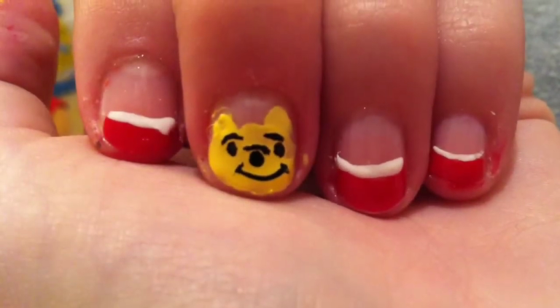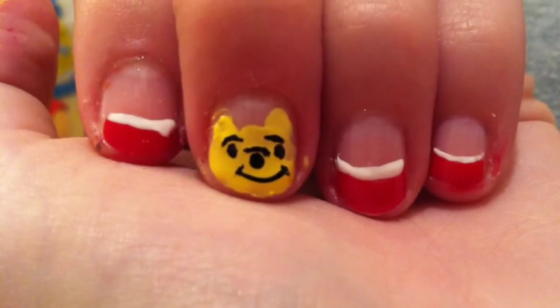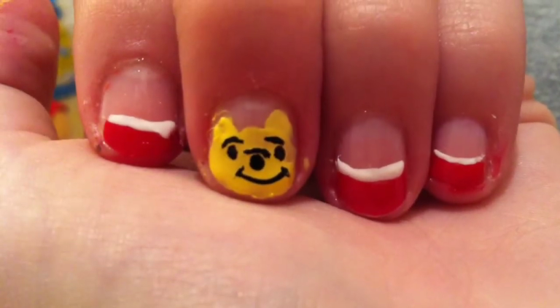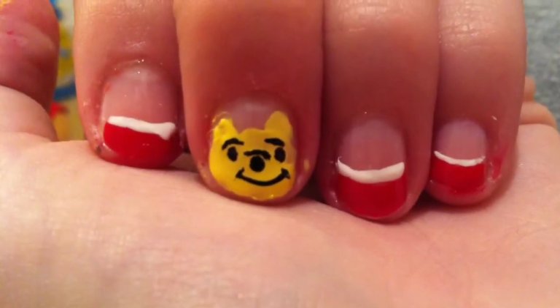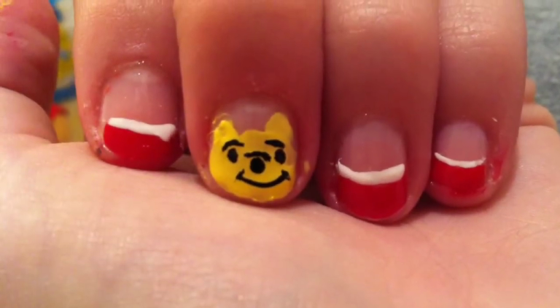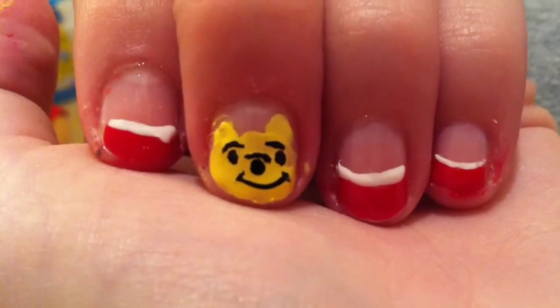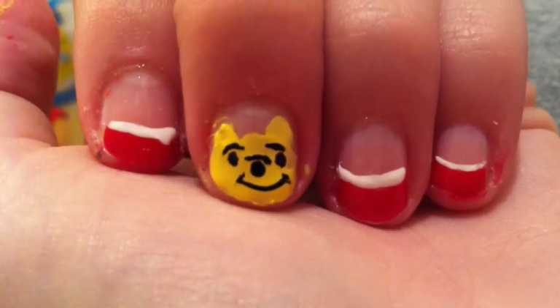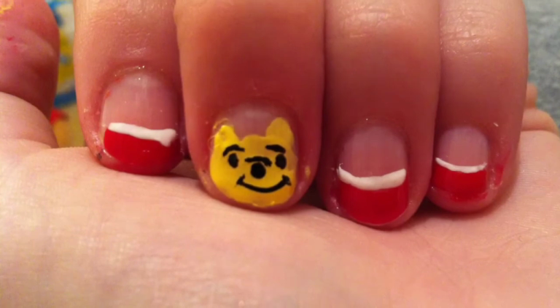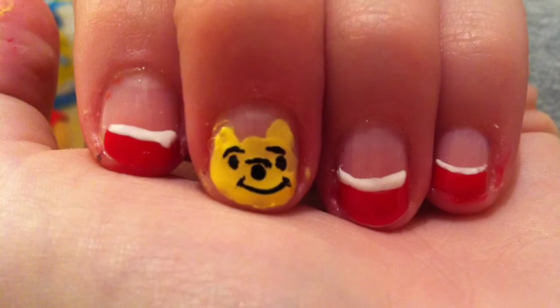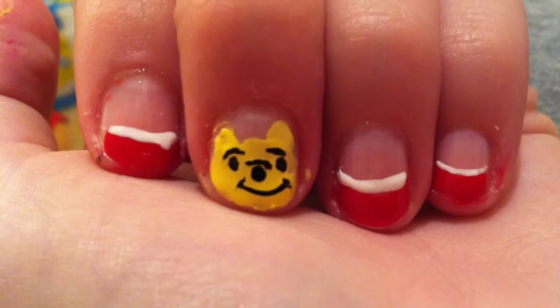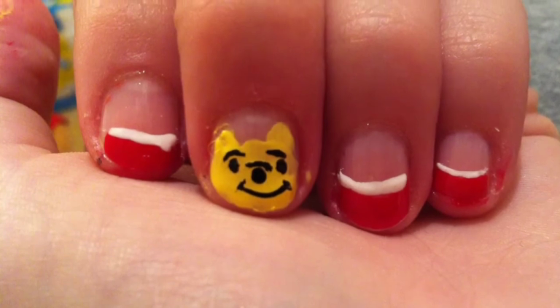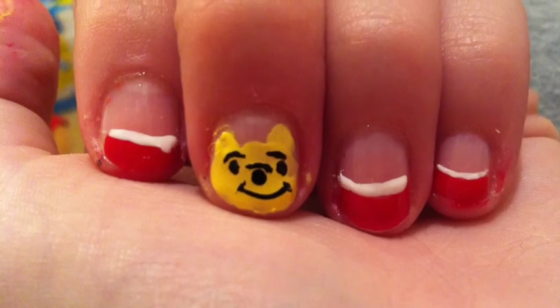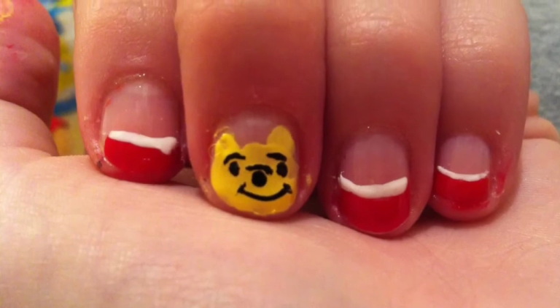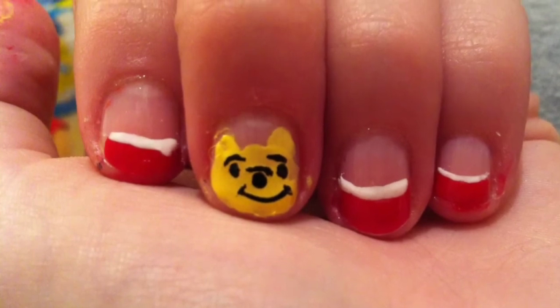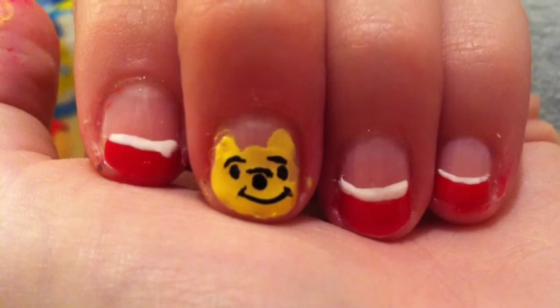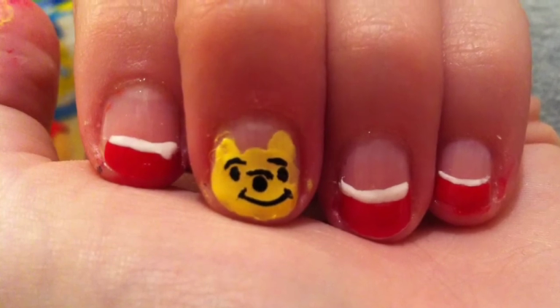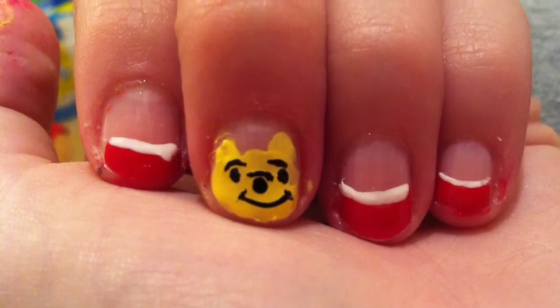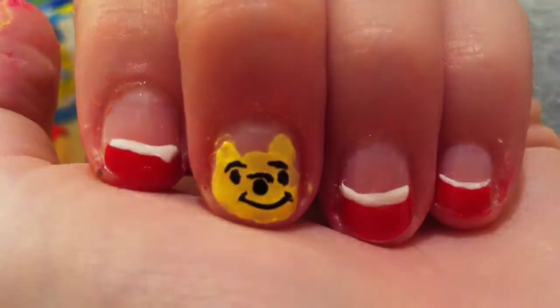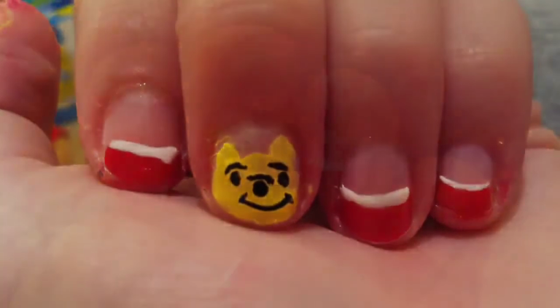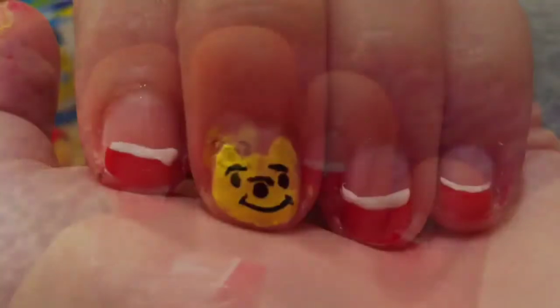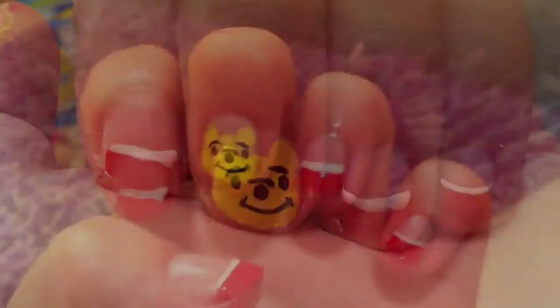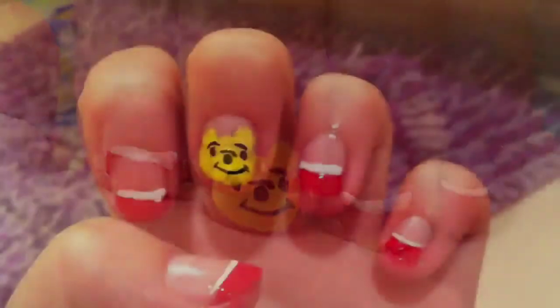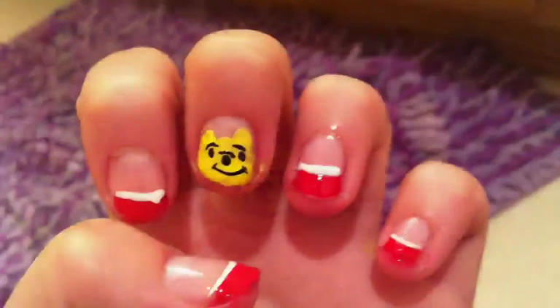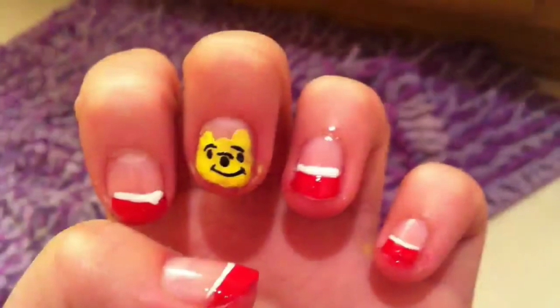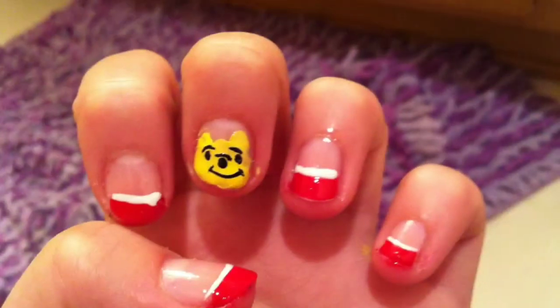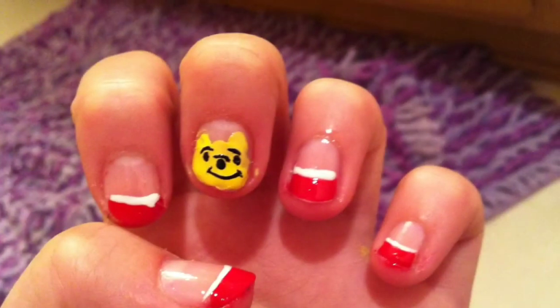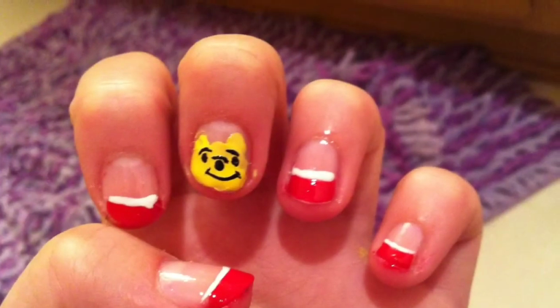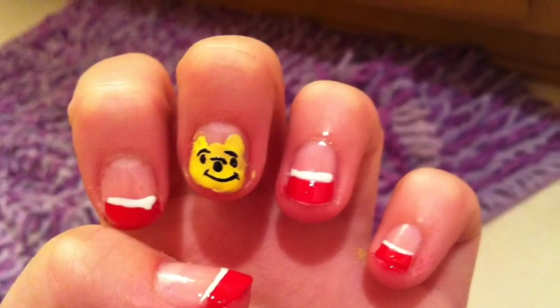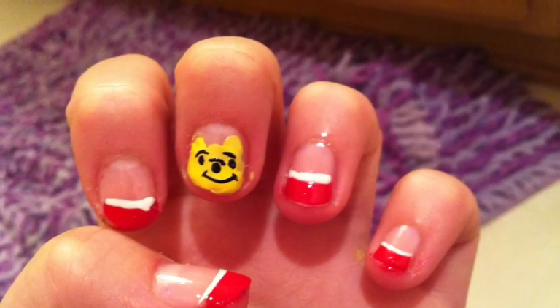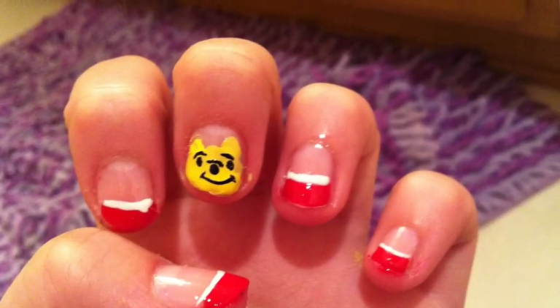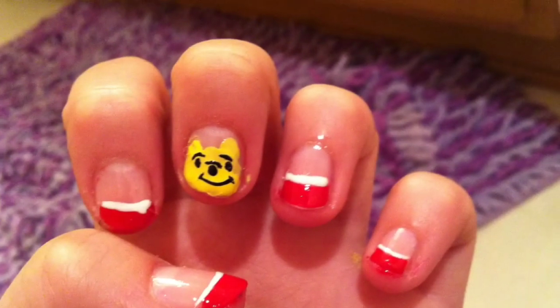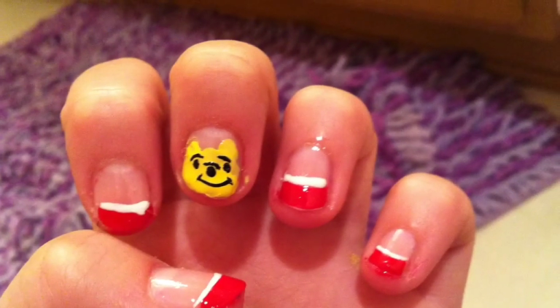So thank you guys for watching, I hope you enjoyed watching this tutorial and you like the nails!